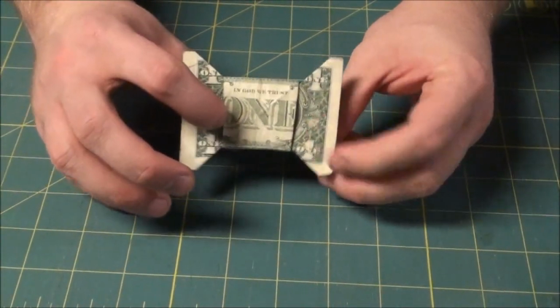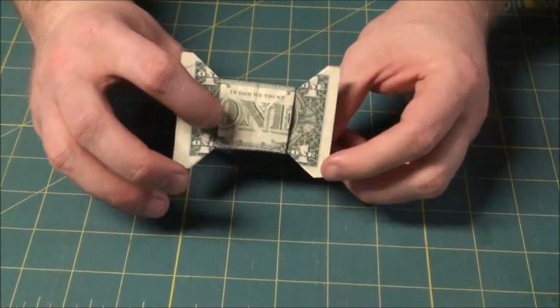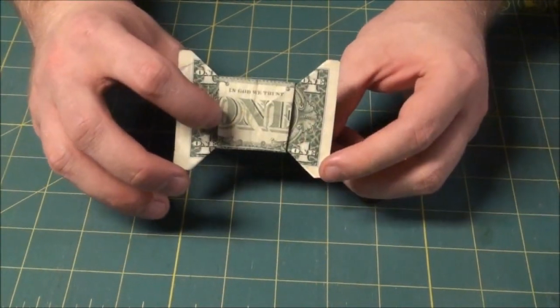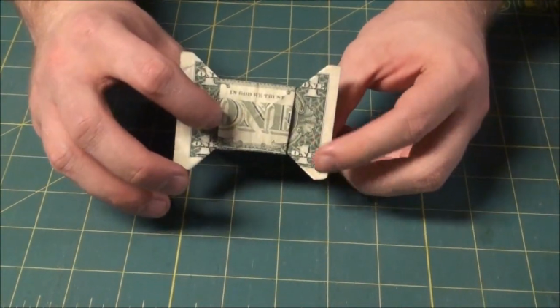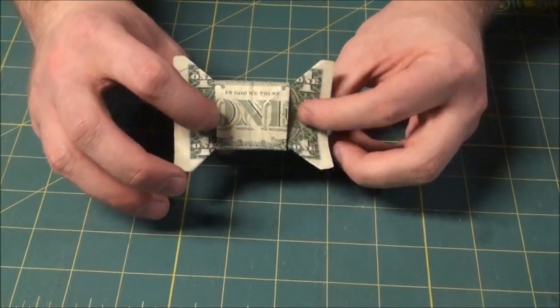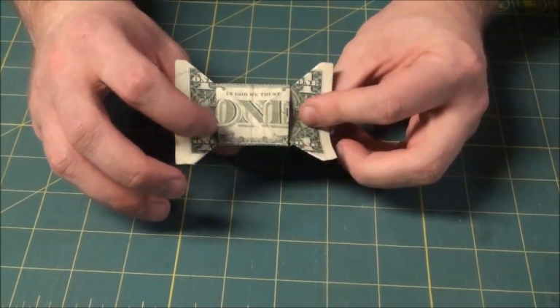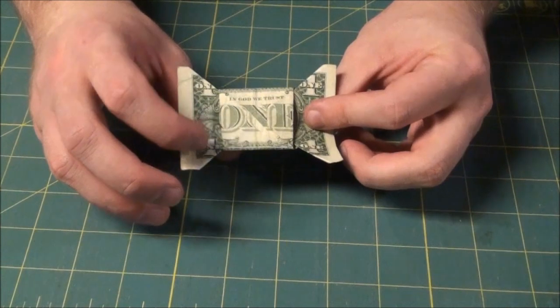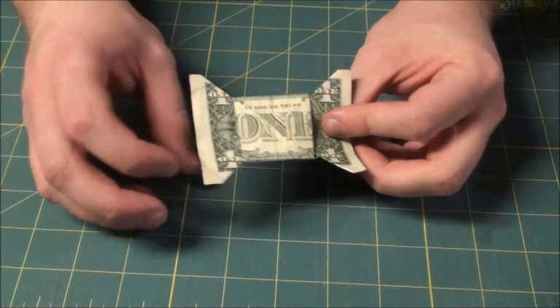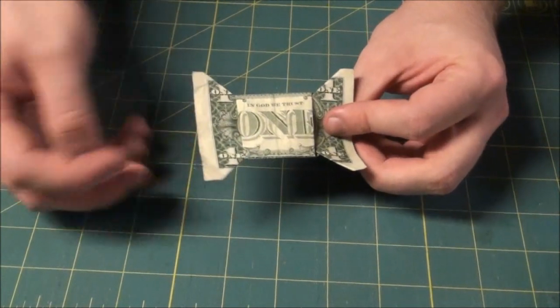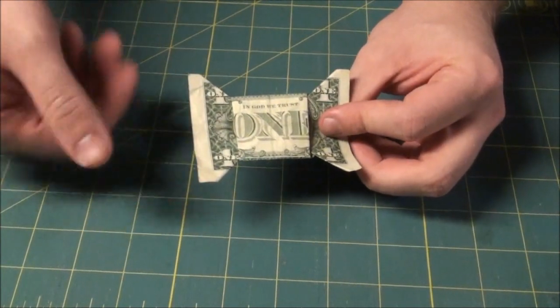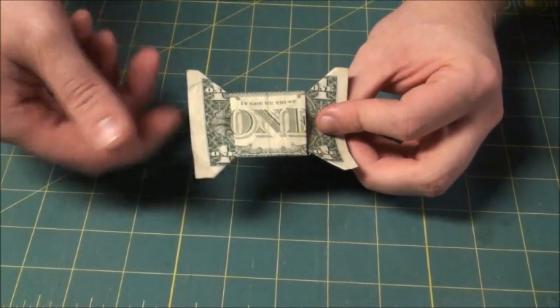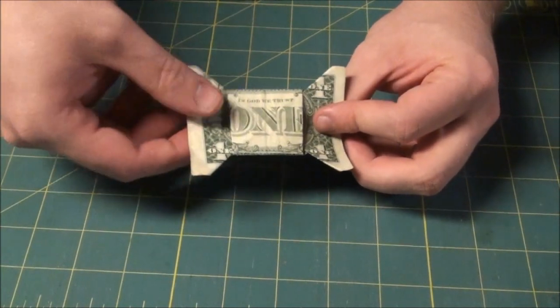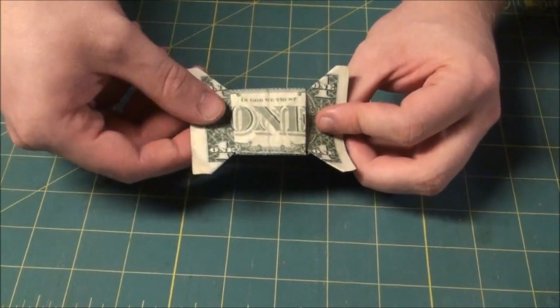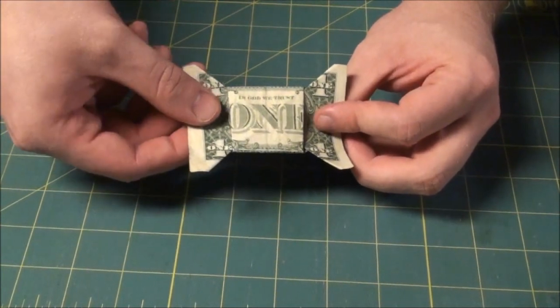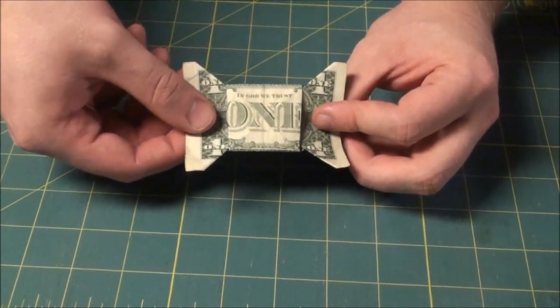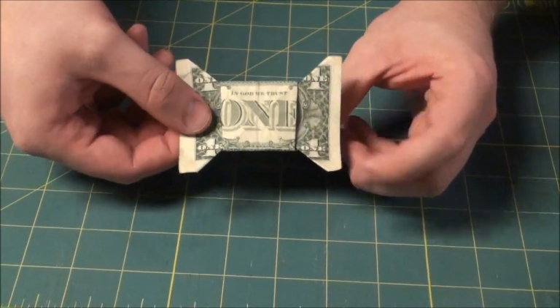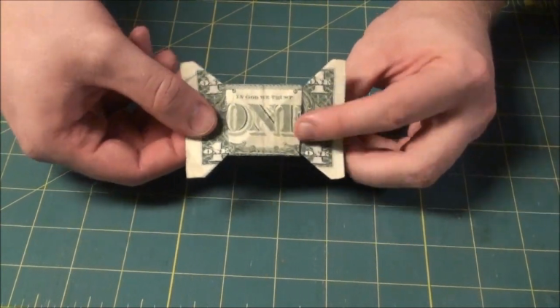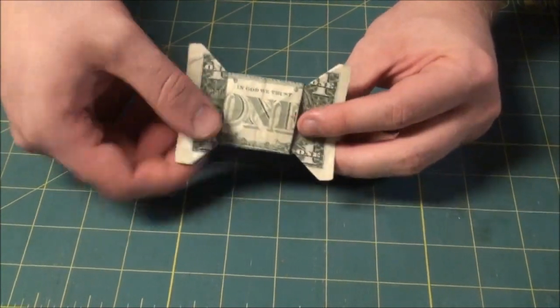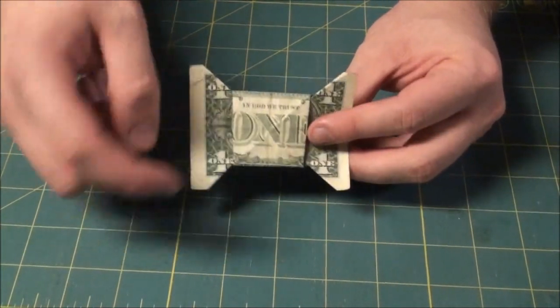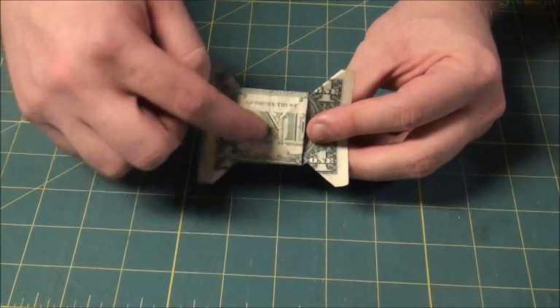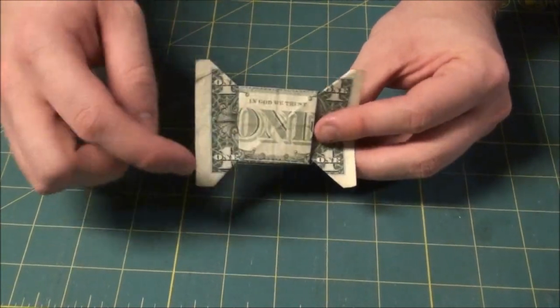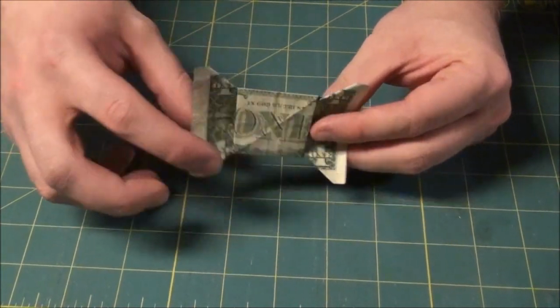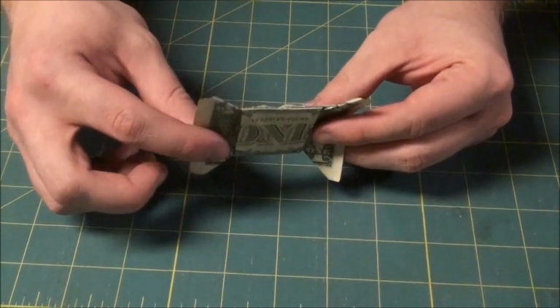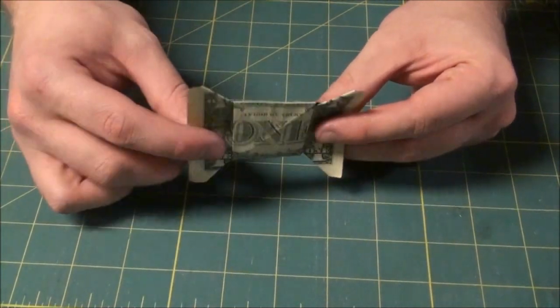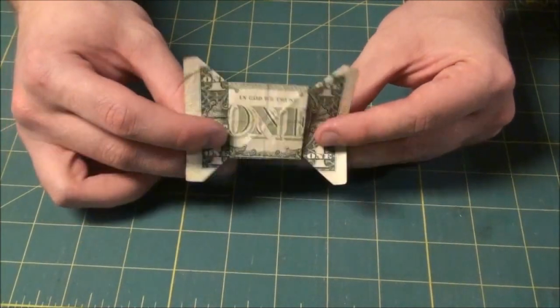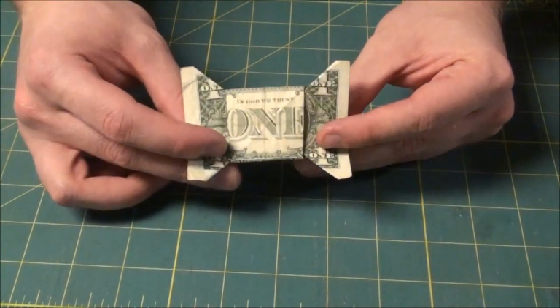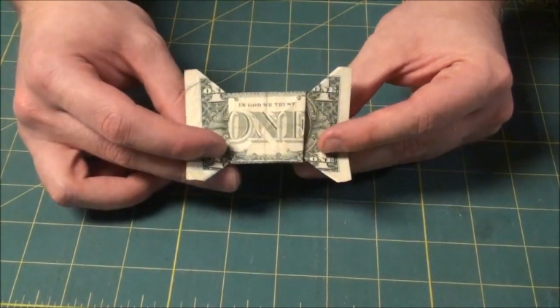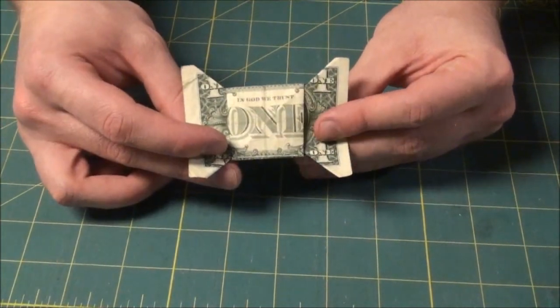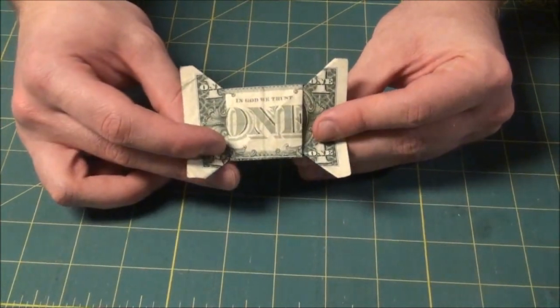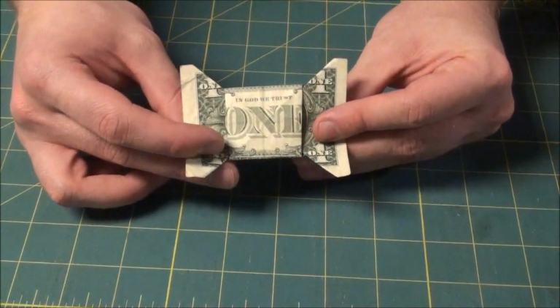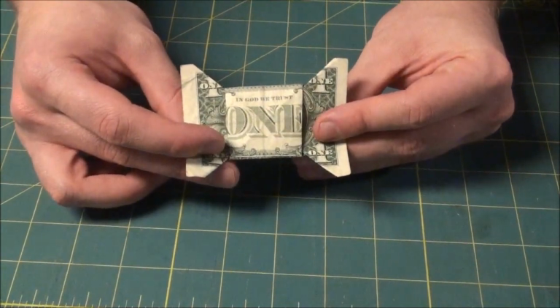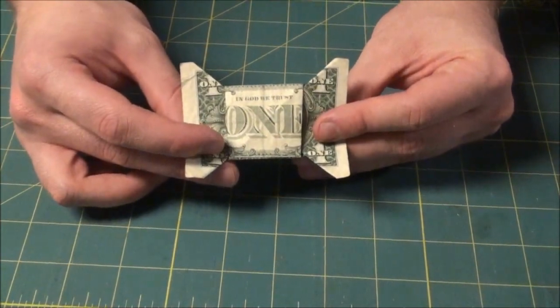If you want to use a different denomination, you can start with the other side out and you'll end up with the president right there in the center.